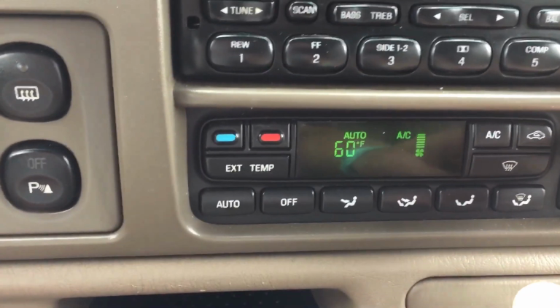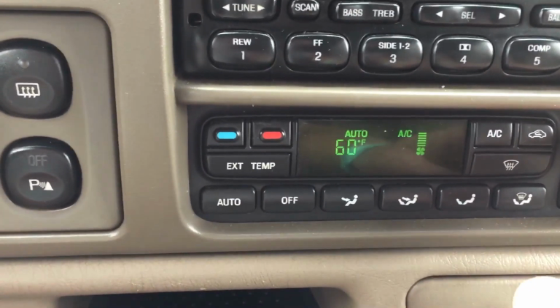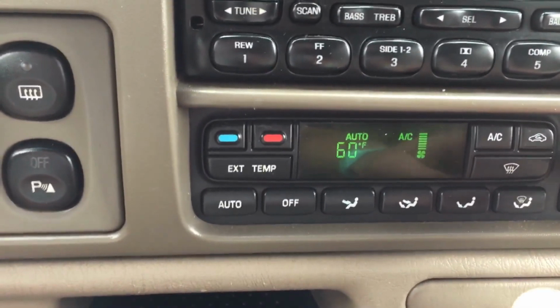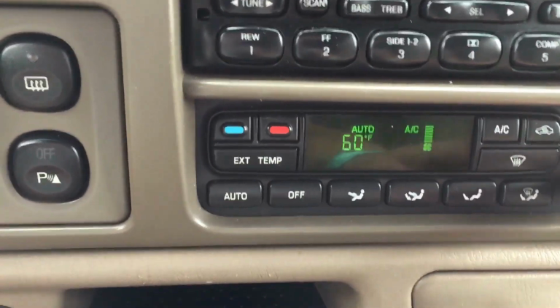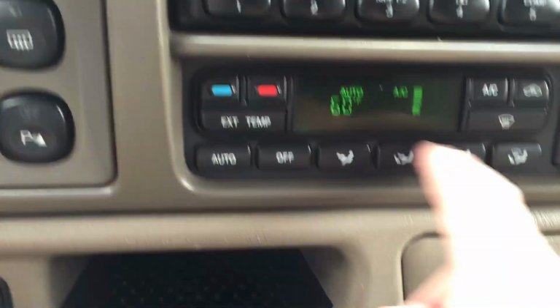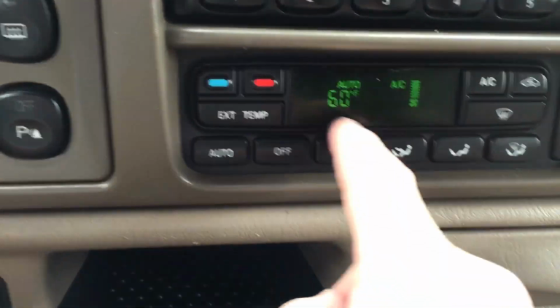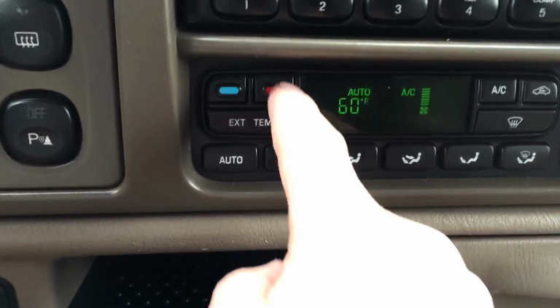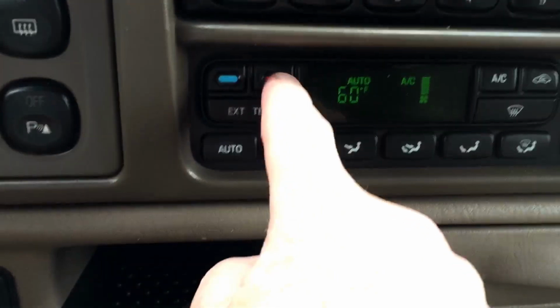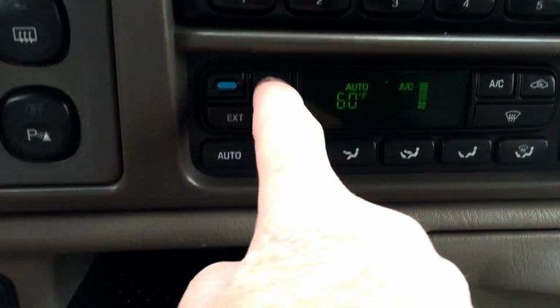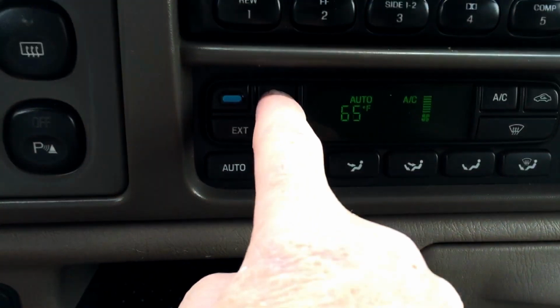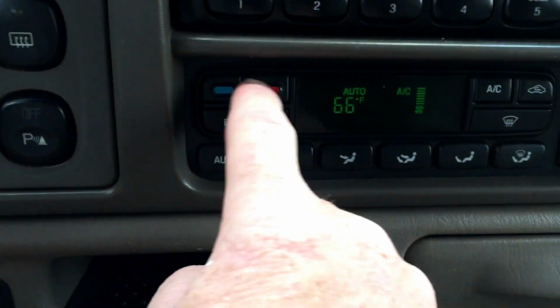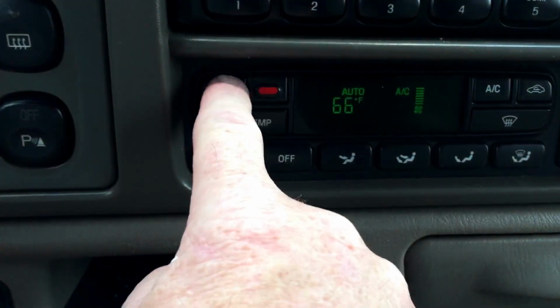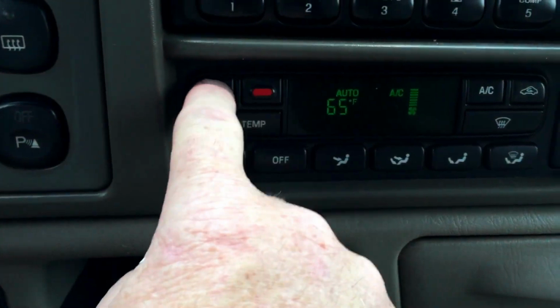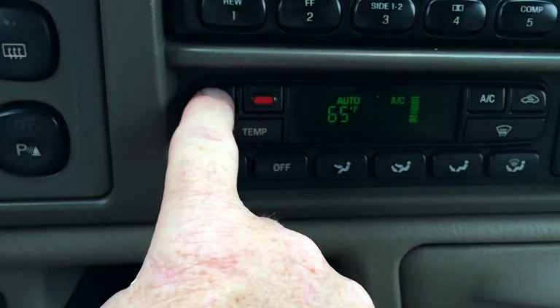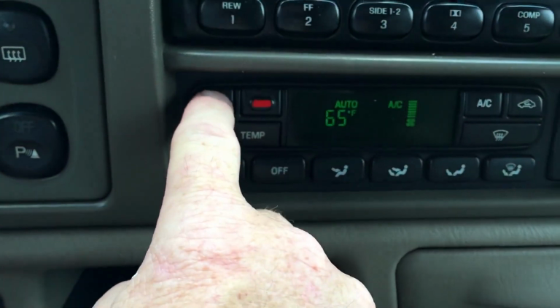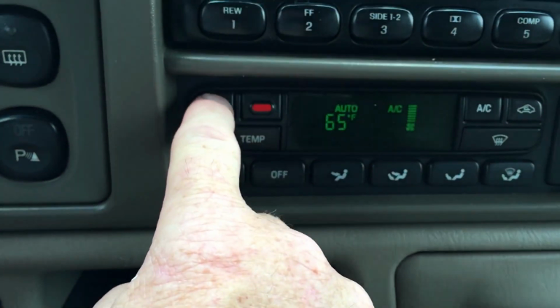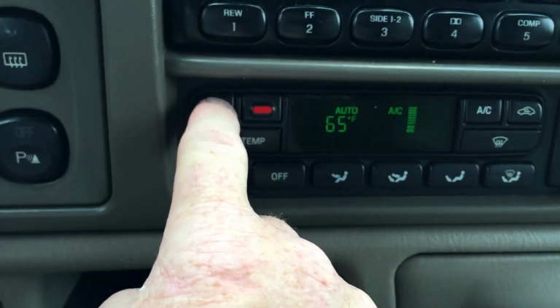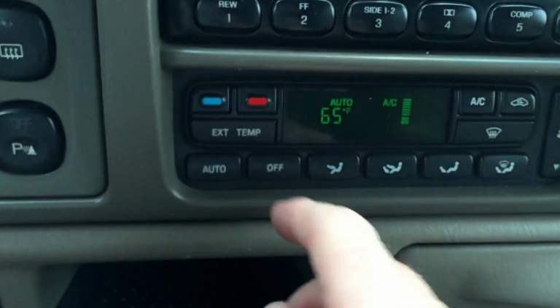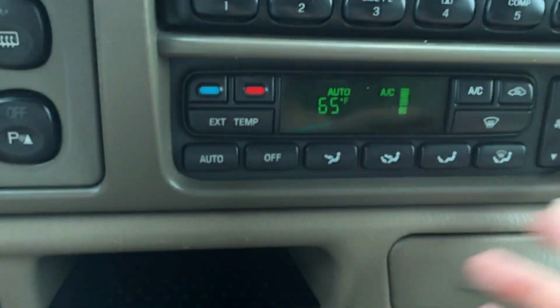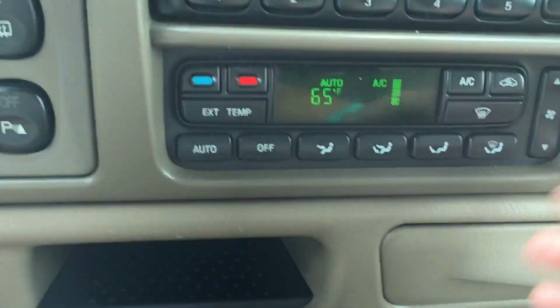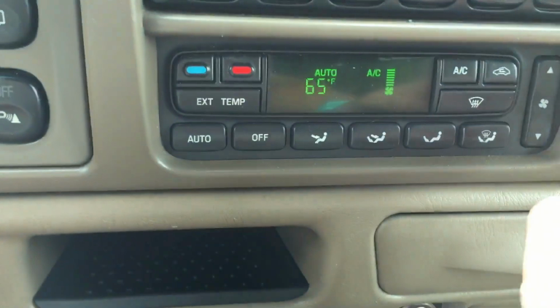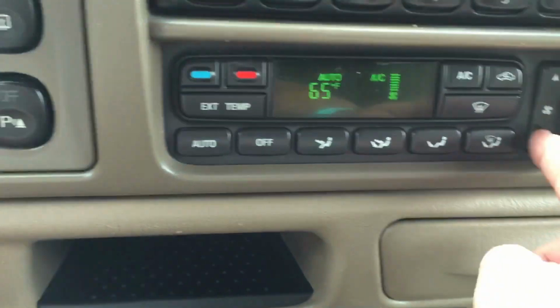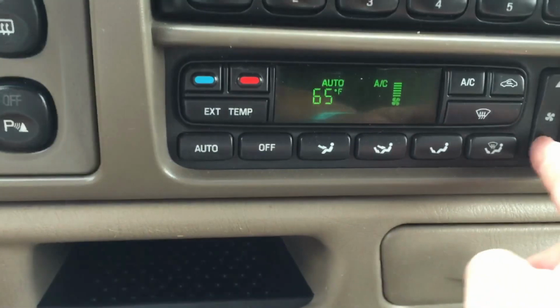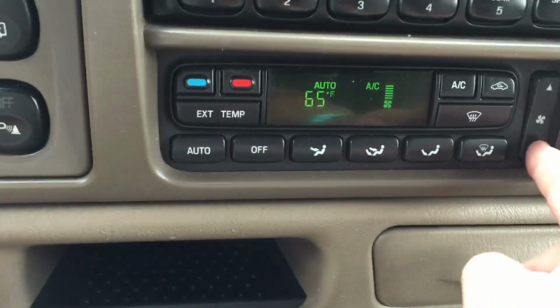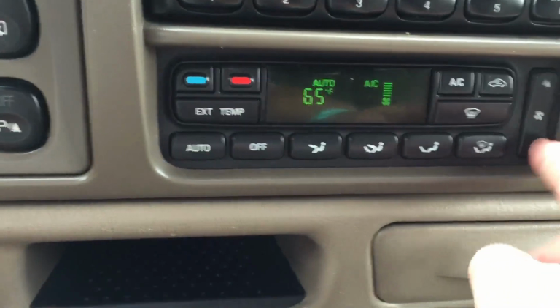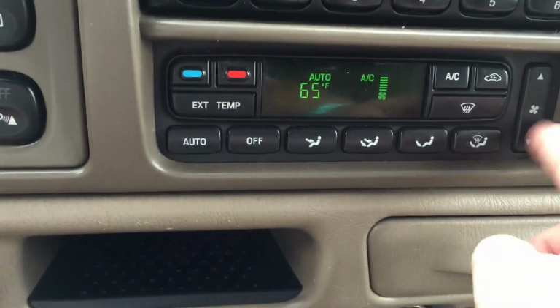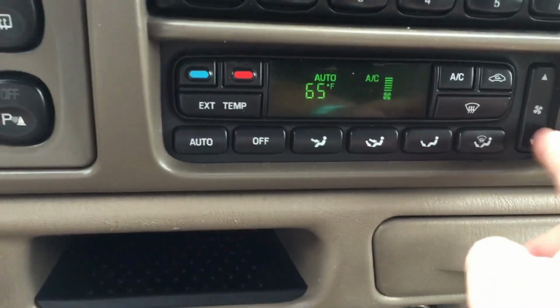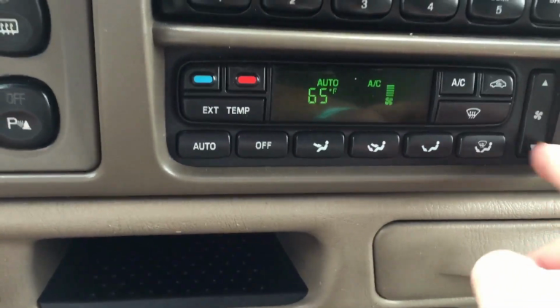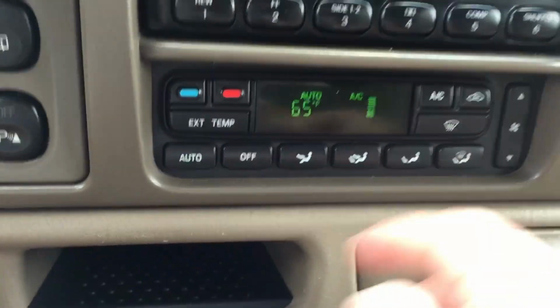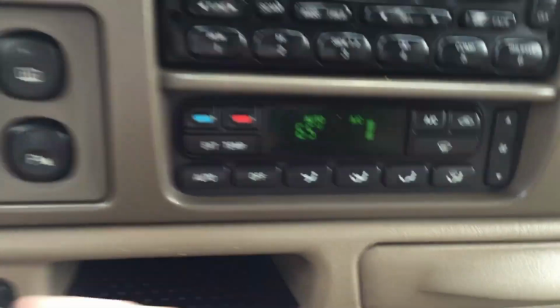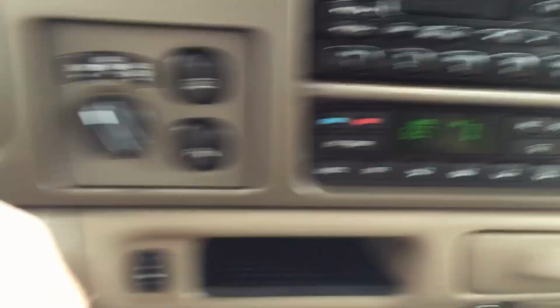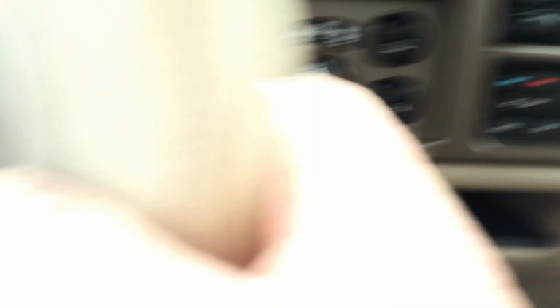A/C up and down temperature. Controls are fine. There's the steering wheel A/C controls — temperature up, temperature down.